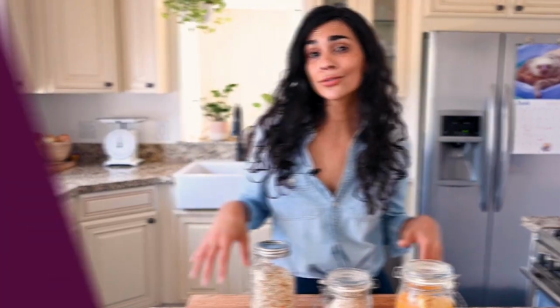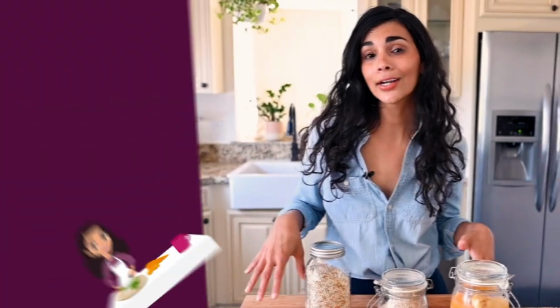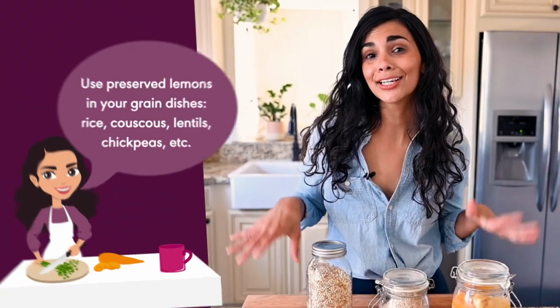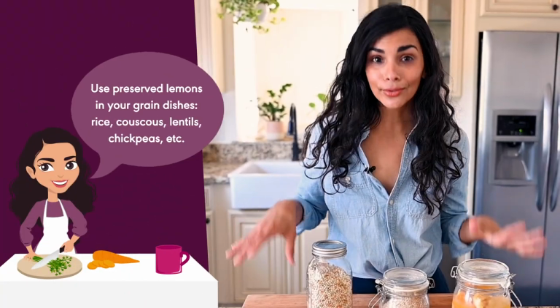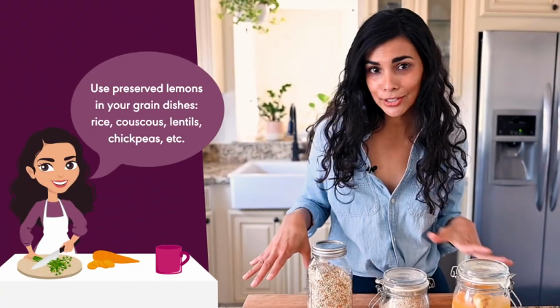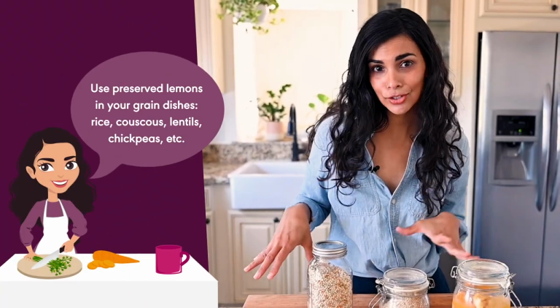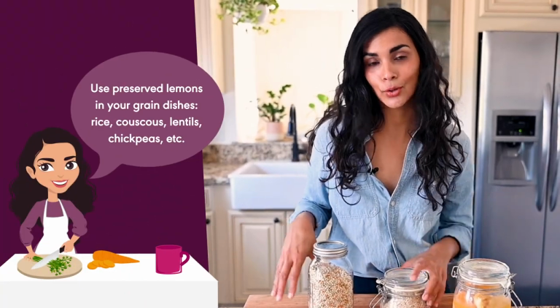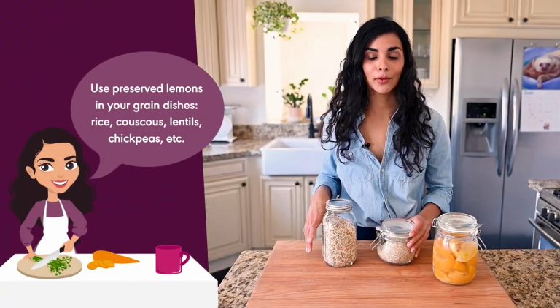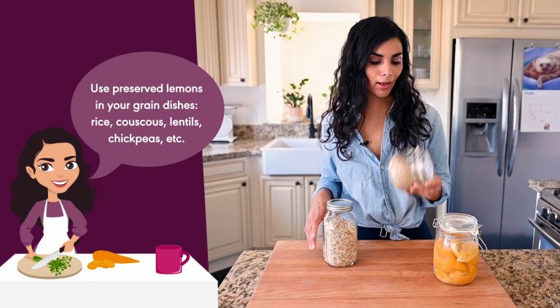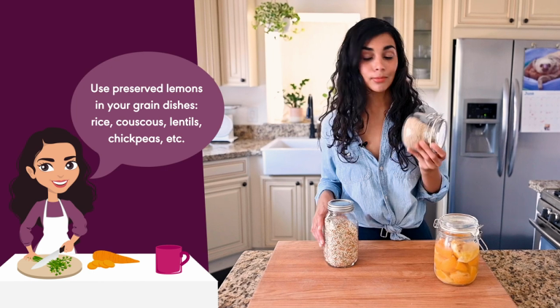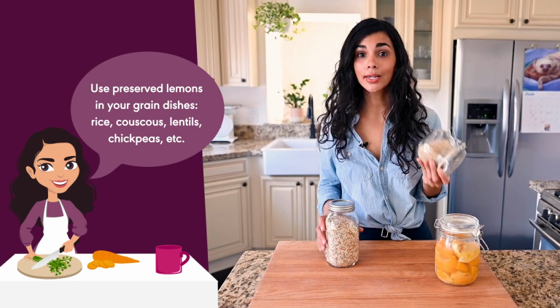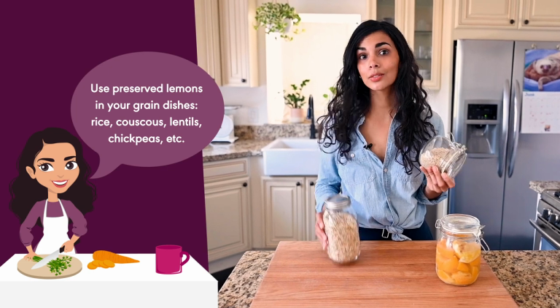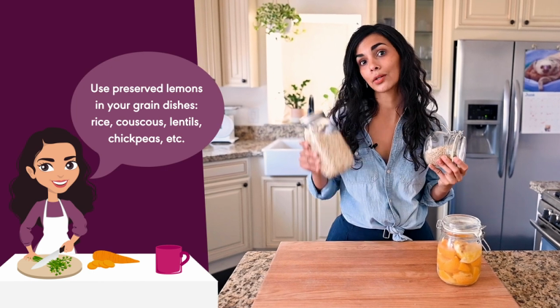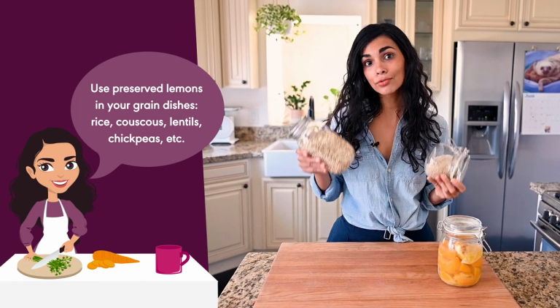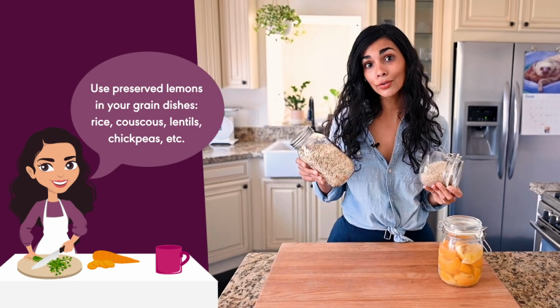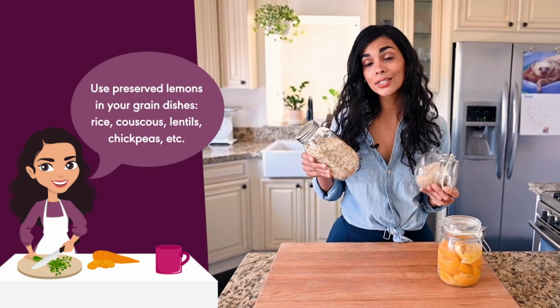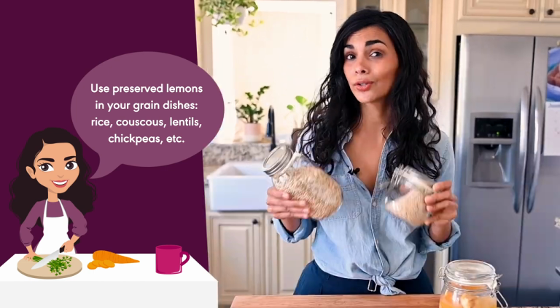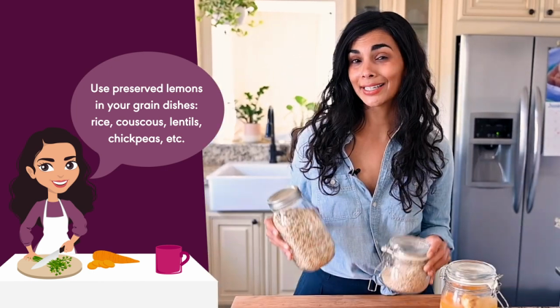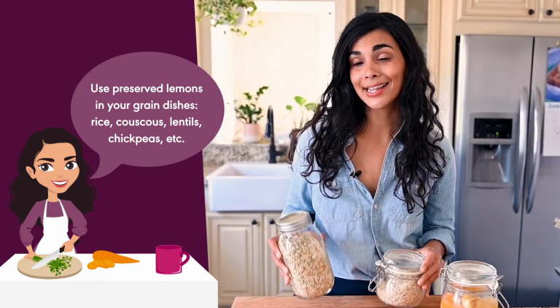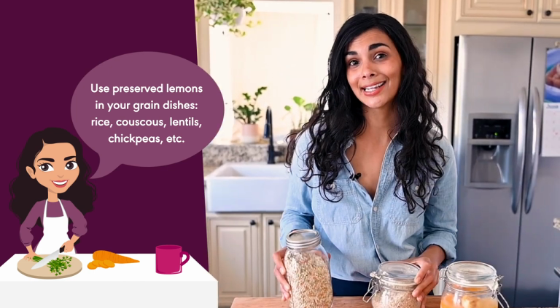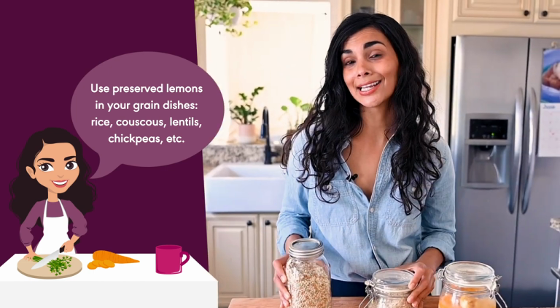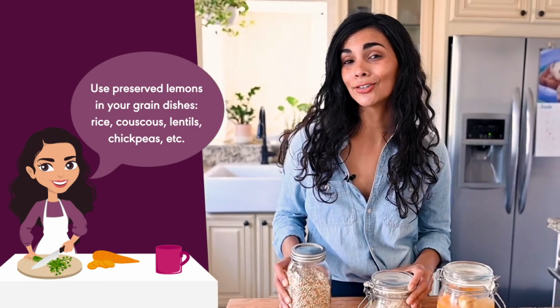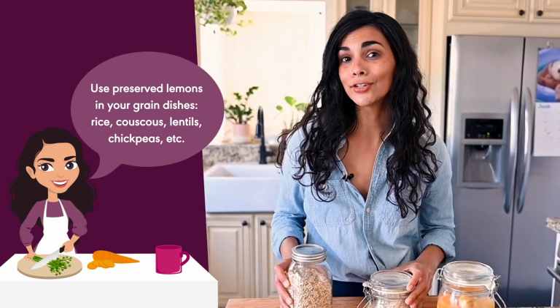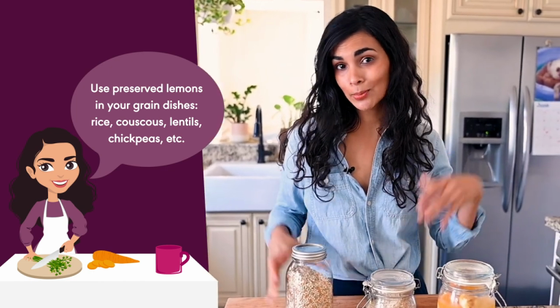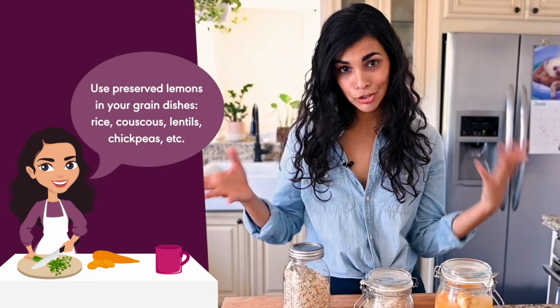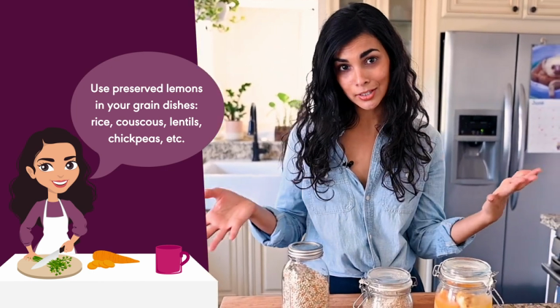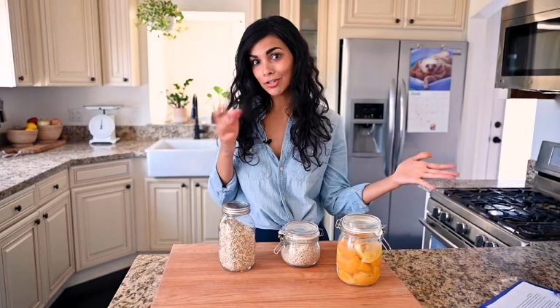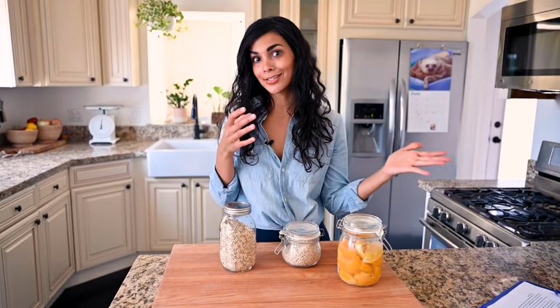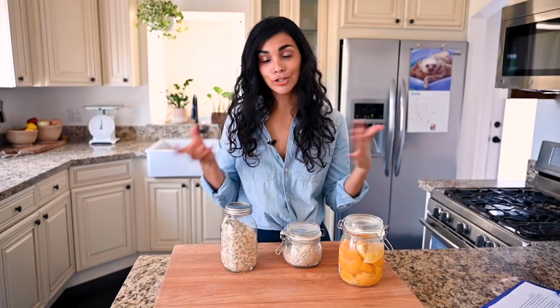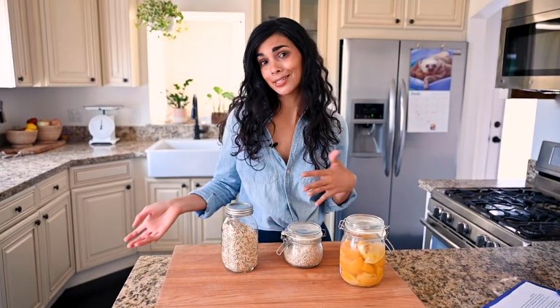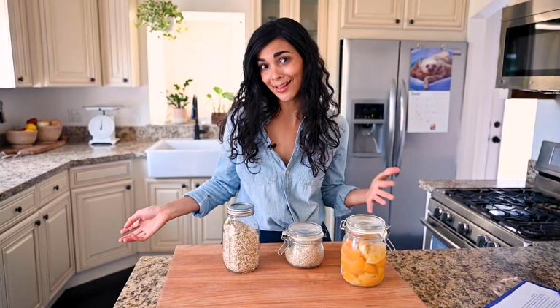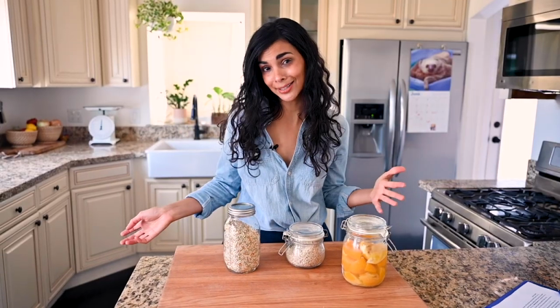They're also great in grain dishes, so if you've got some rice or couscous. They're really nice in lentil and chickpea dishes as well, such as a chickpea salad.